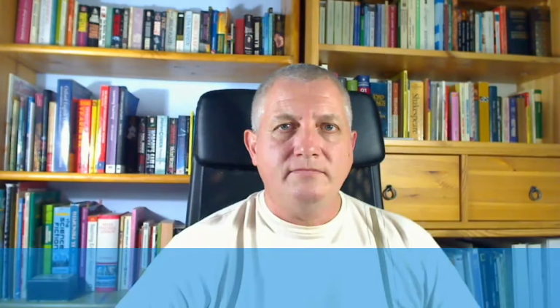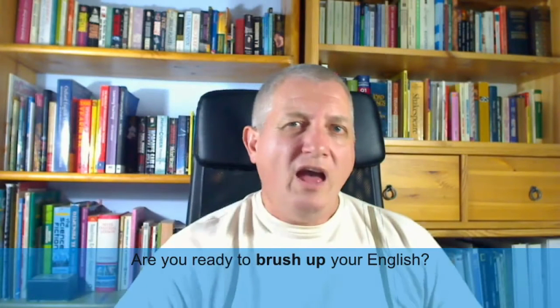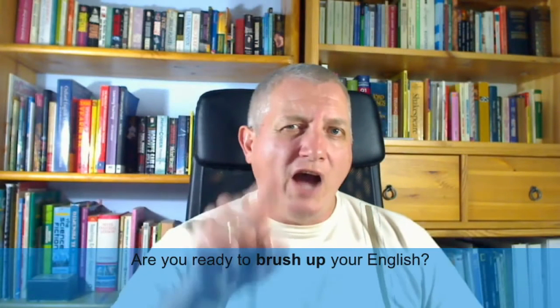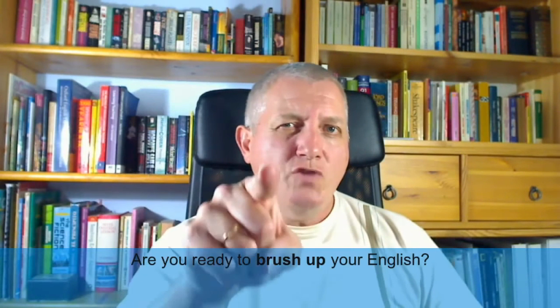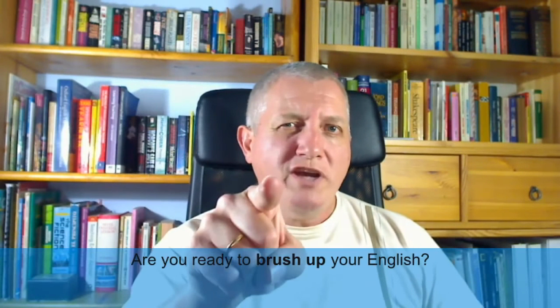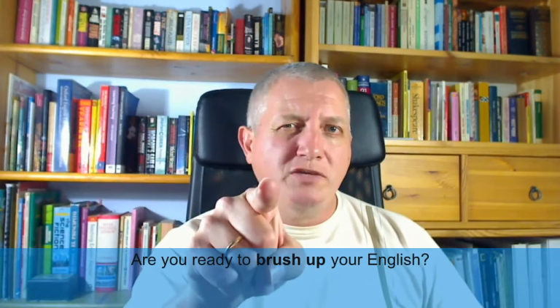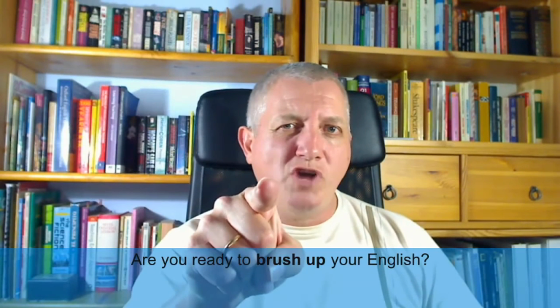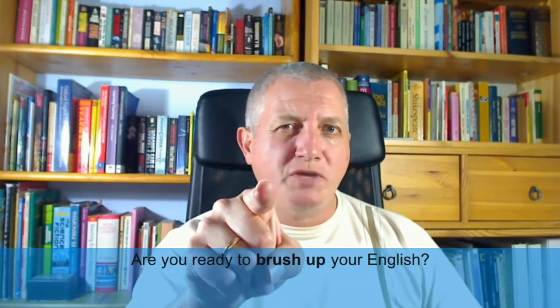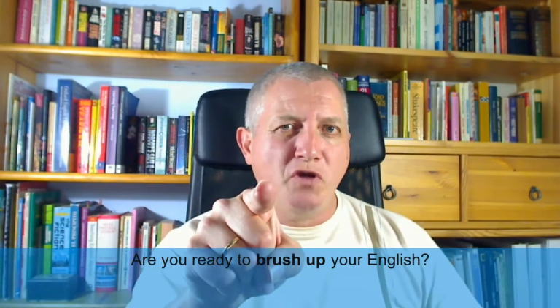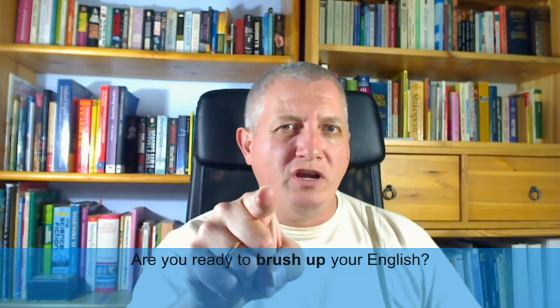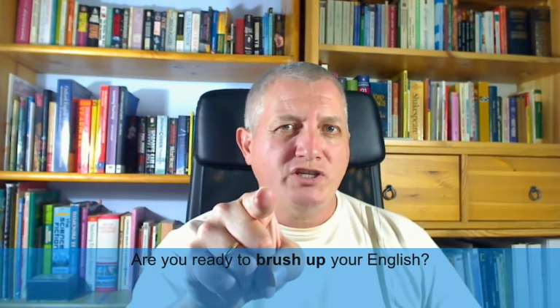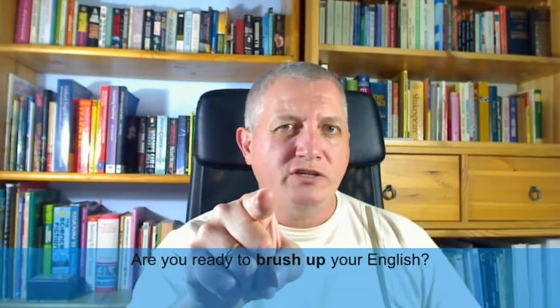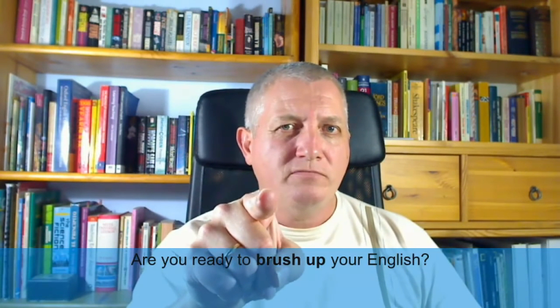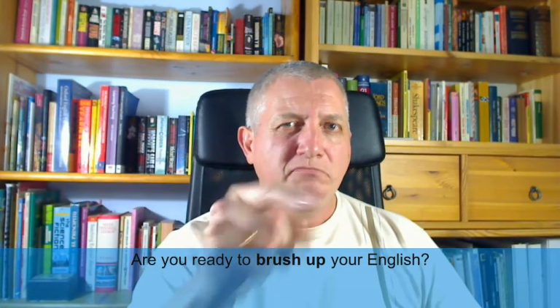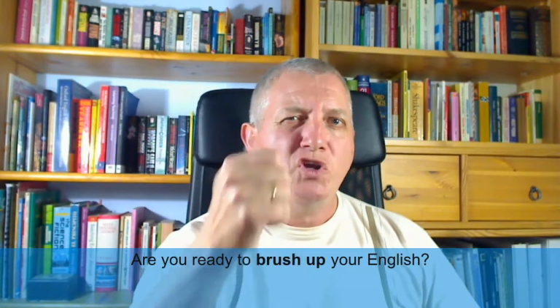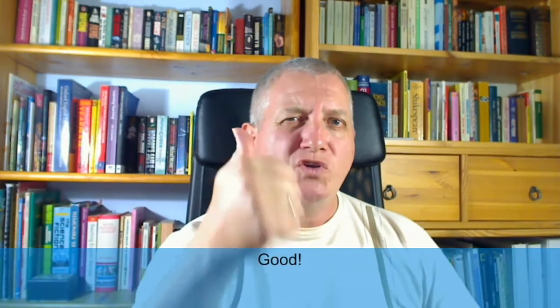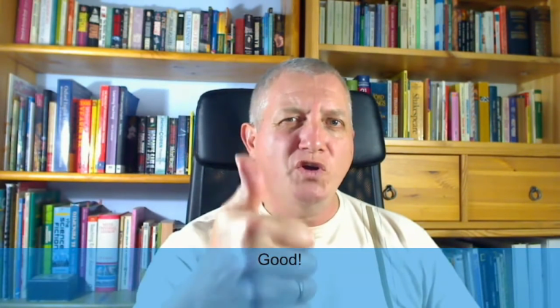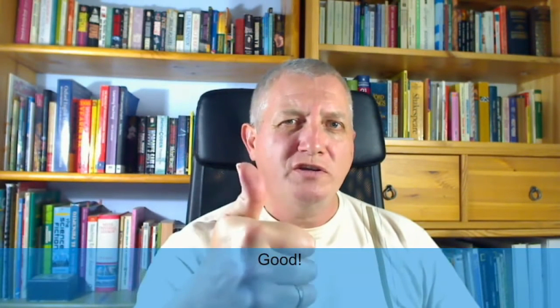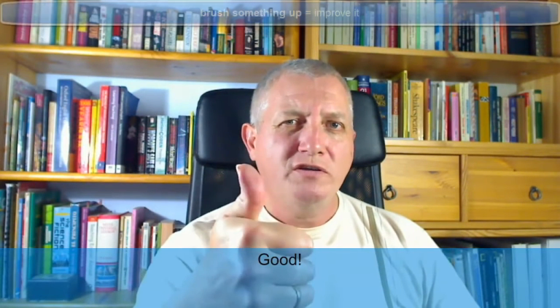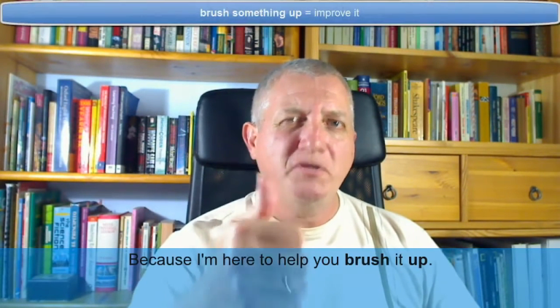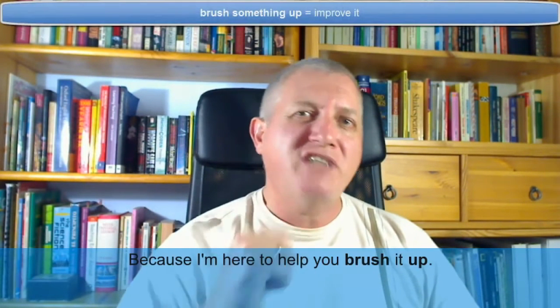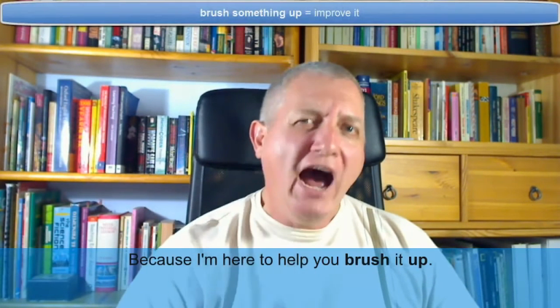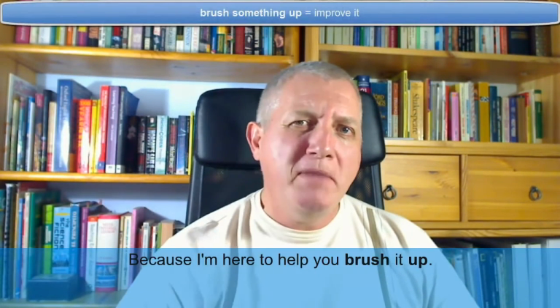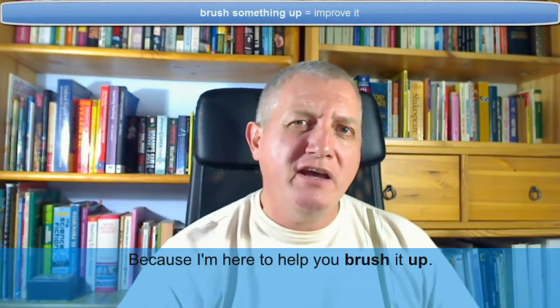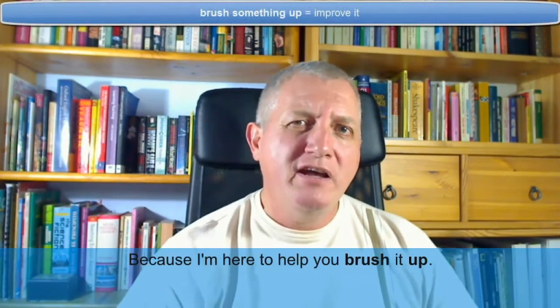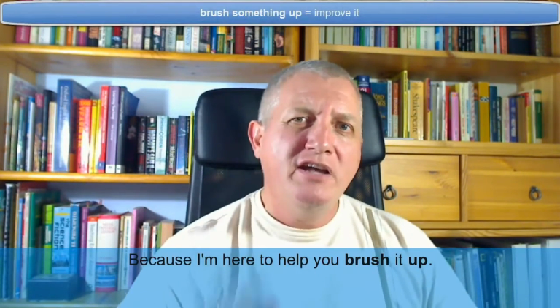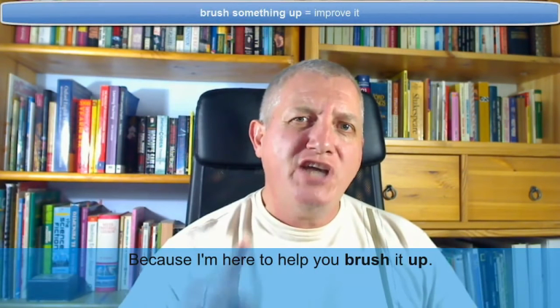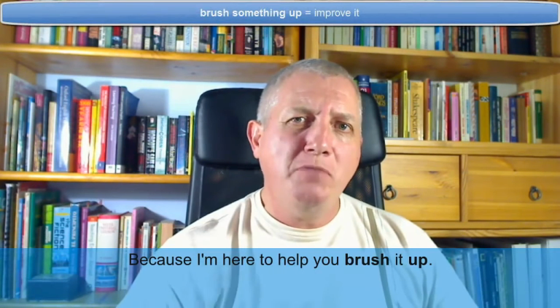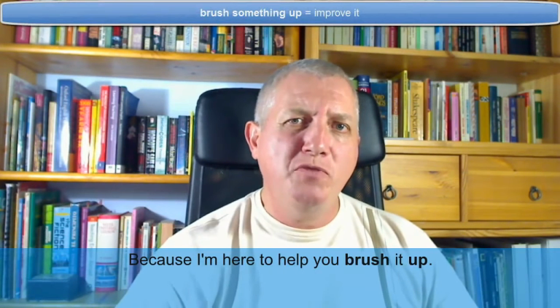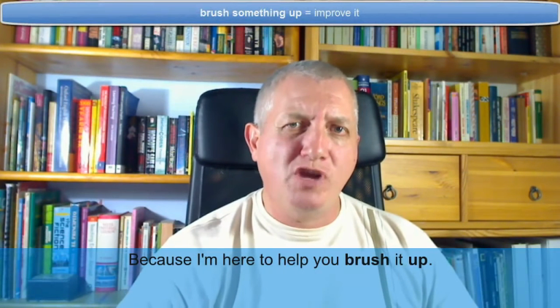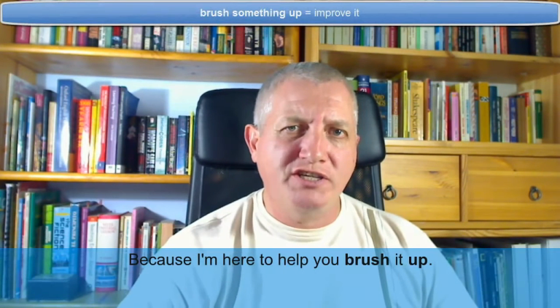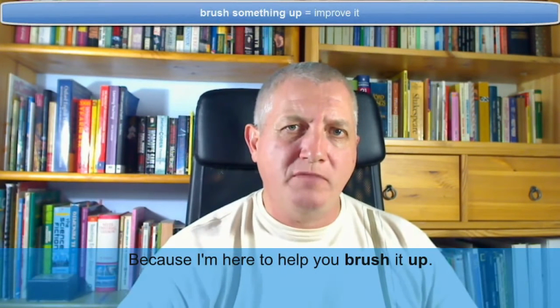Are you ready to brush up your English? Good, because I'm here to help you brush it up.